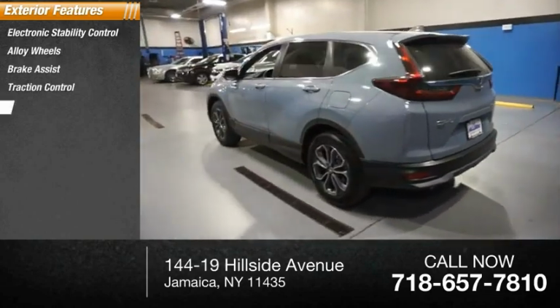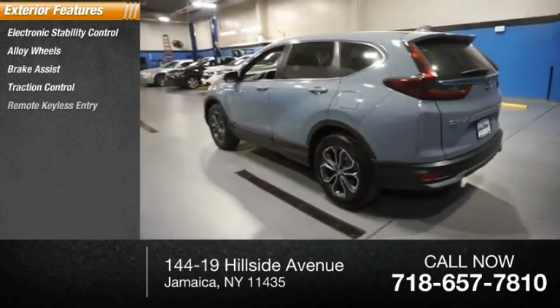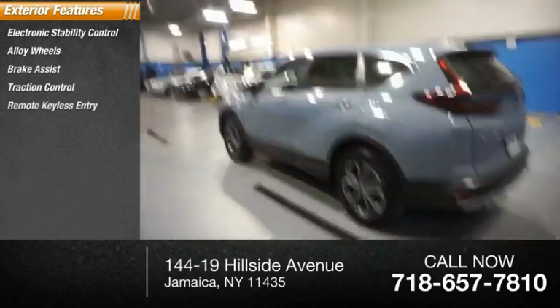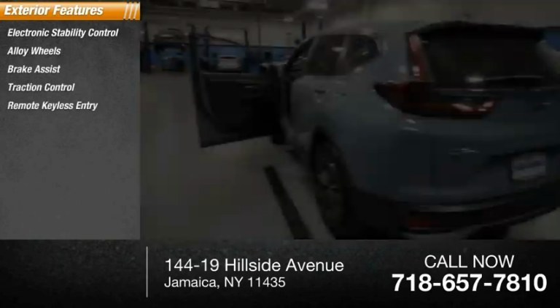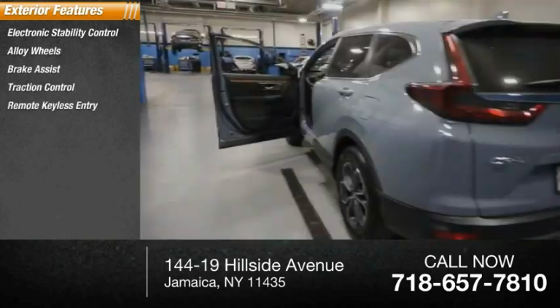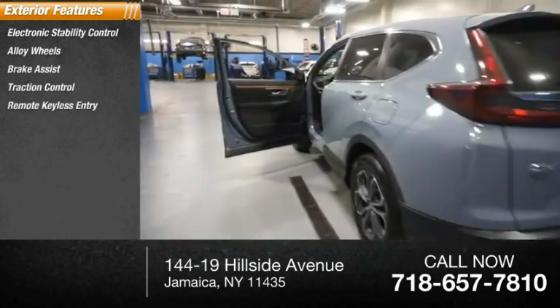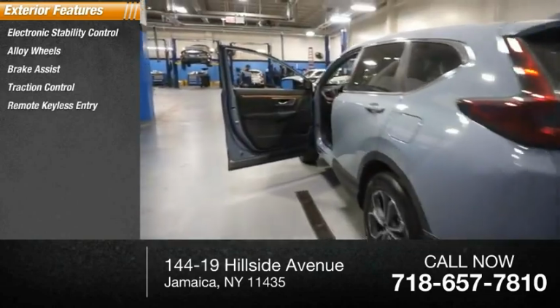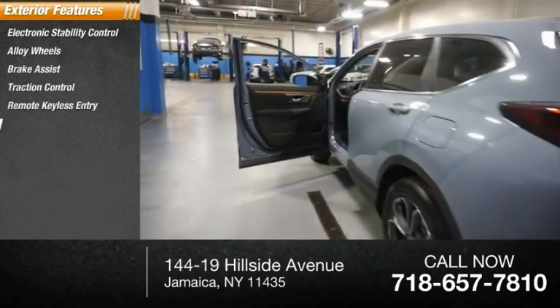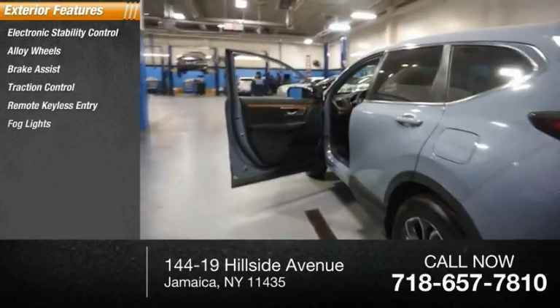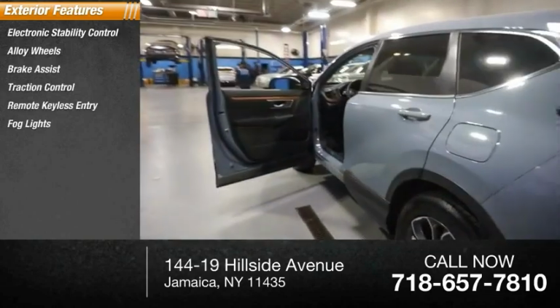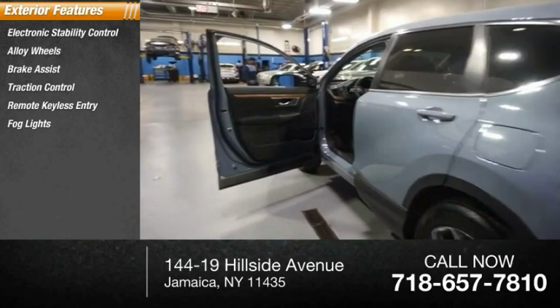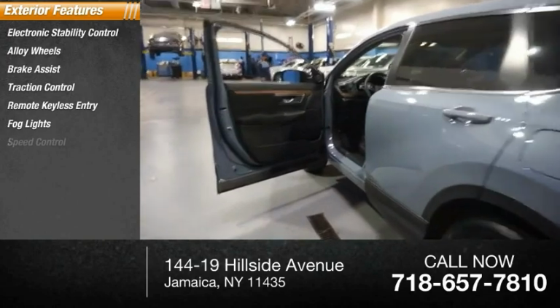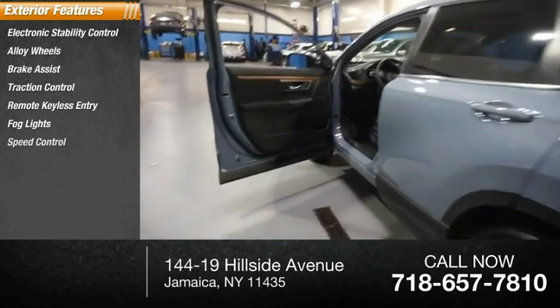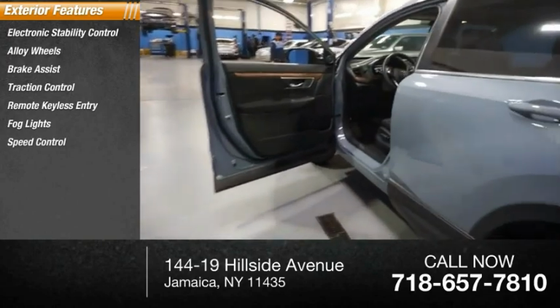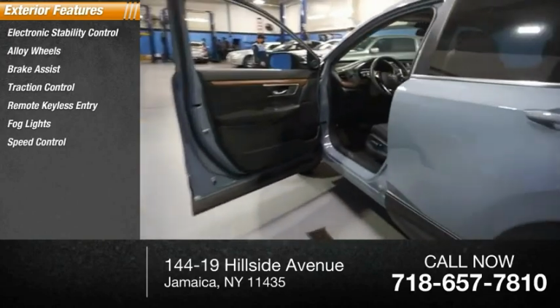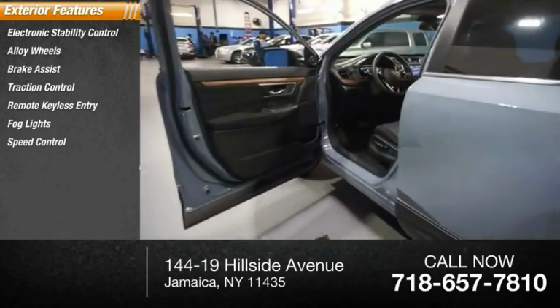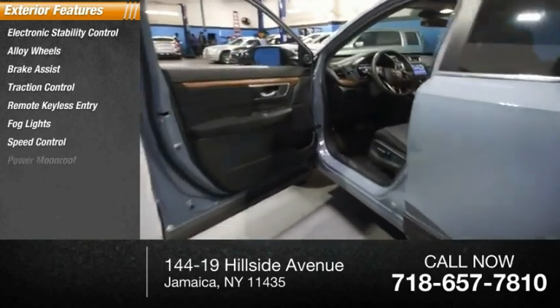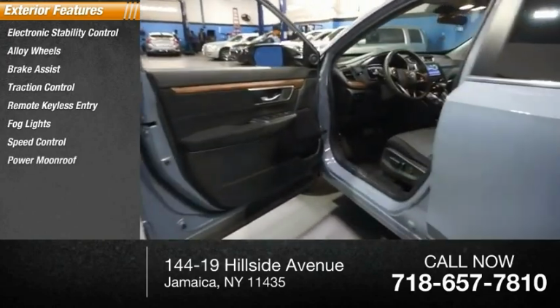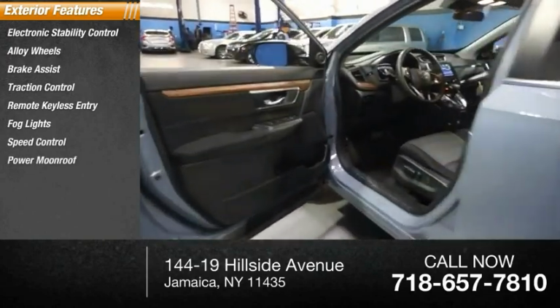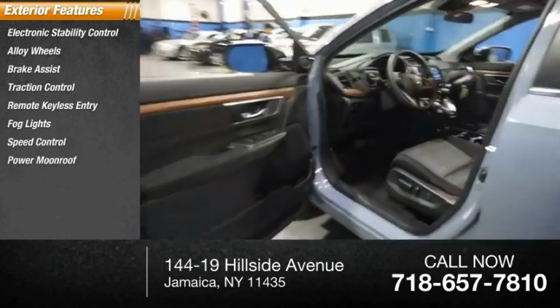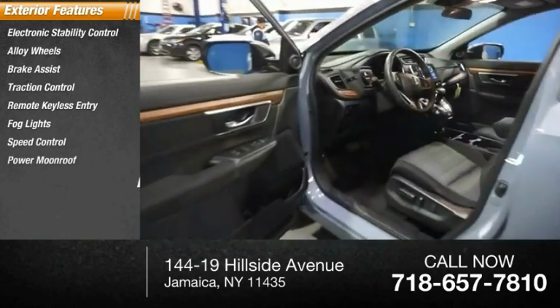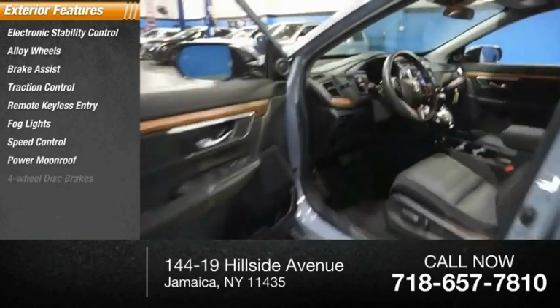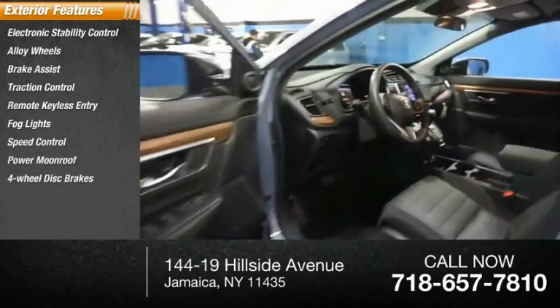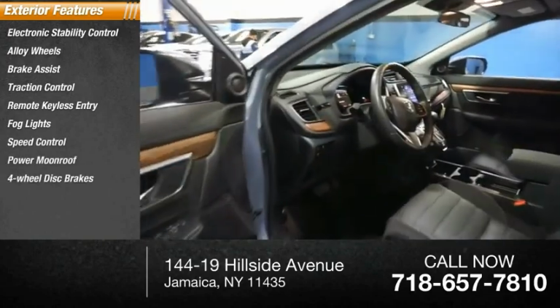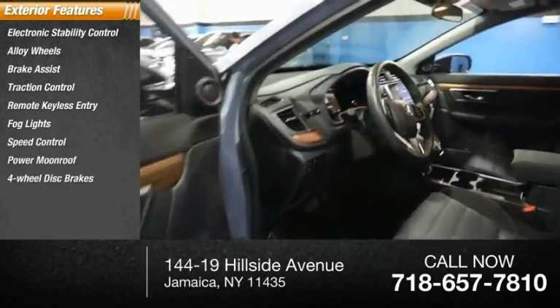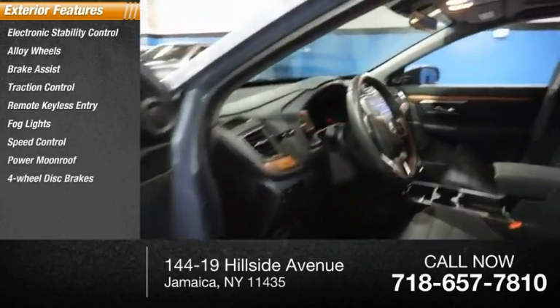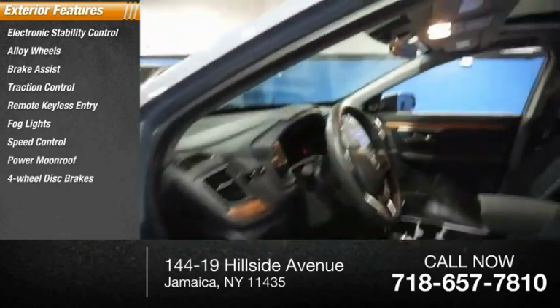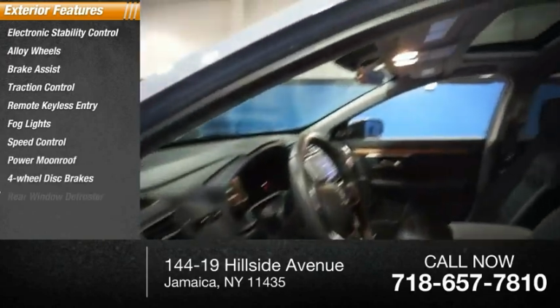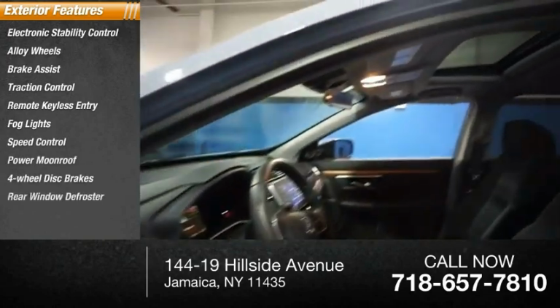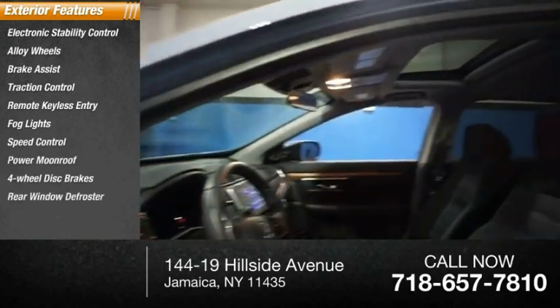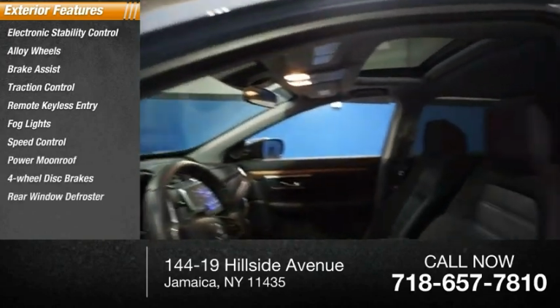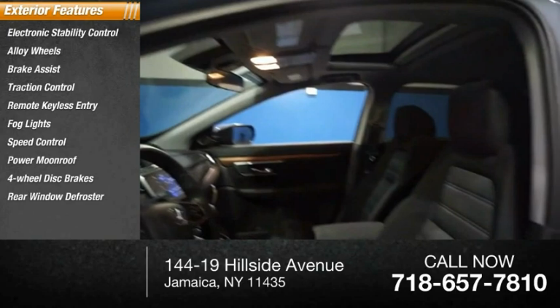Remote keyless entry, fog lights, speed control, power moonroof, four-wheel disc brakes, rear window defroster.